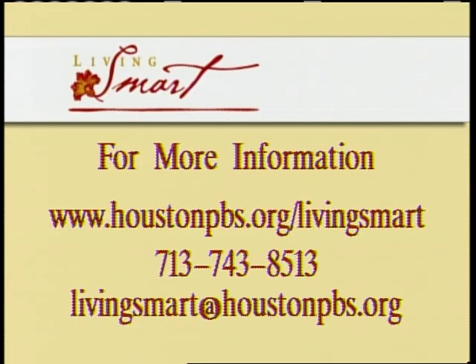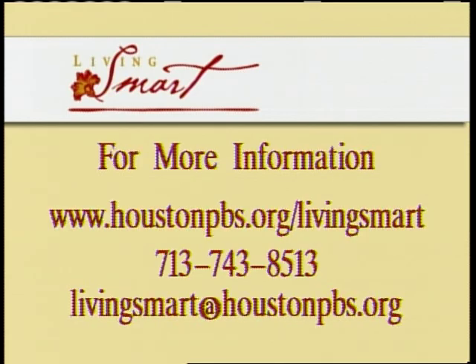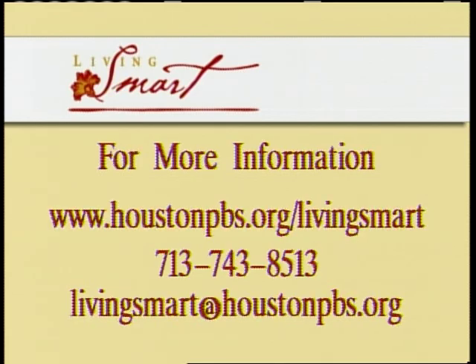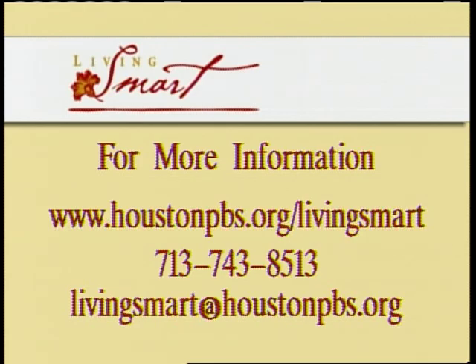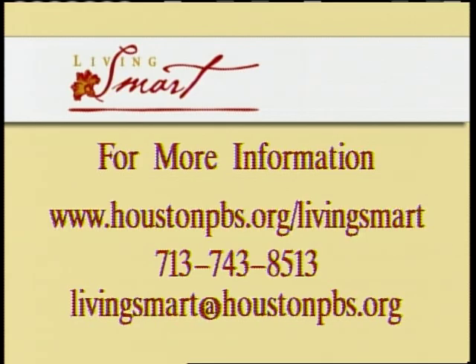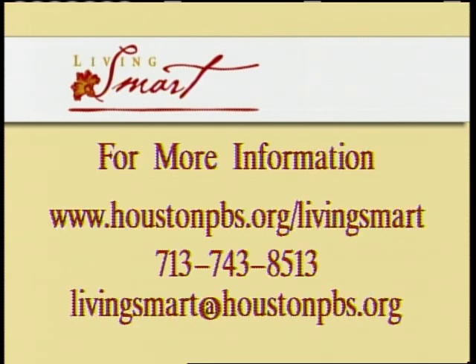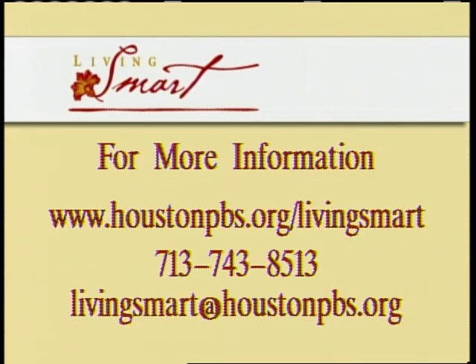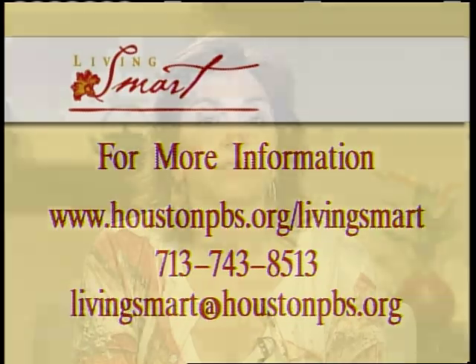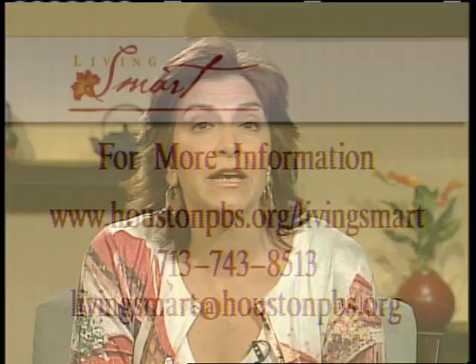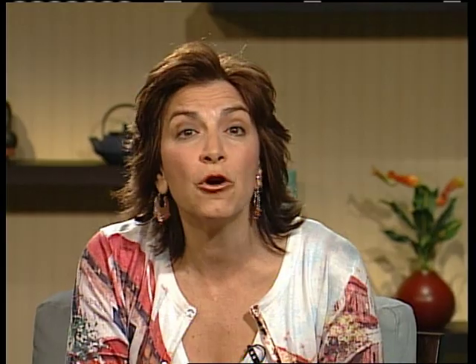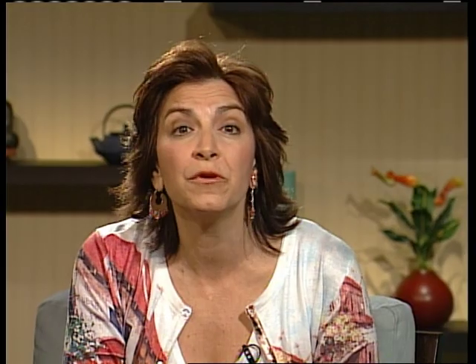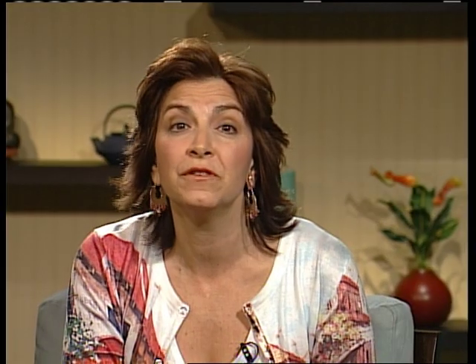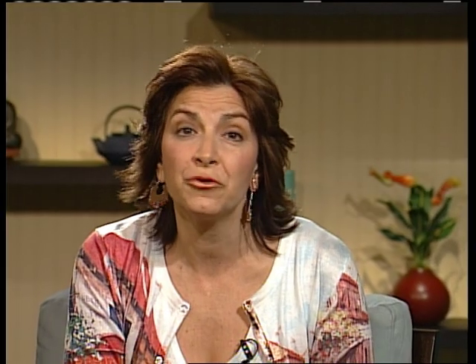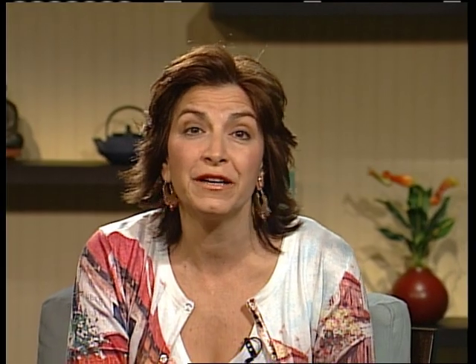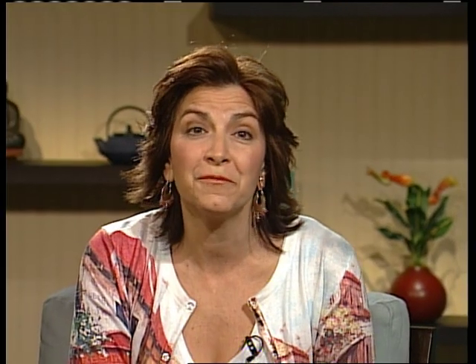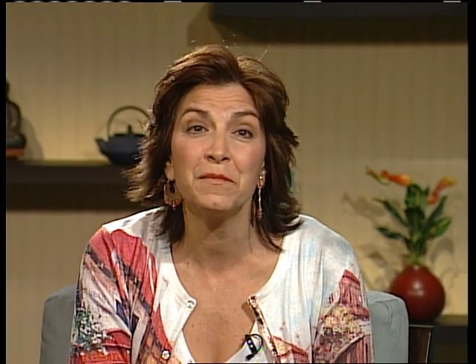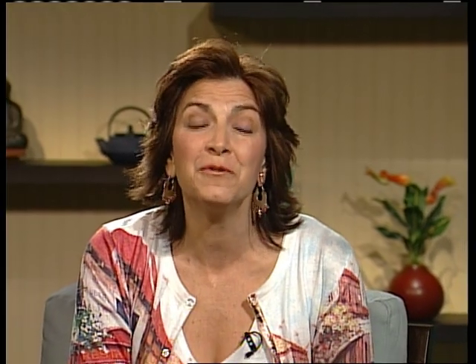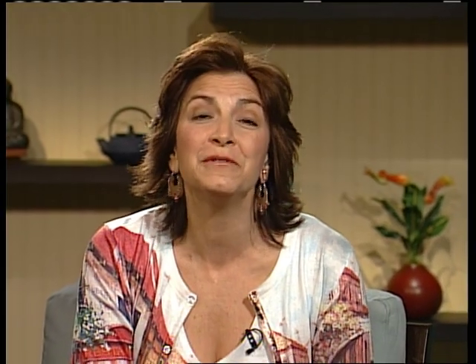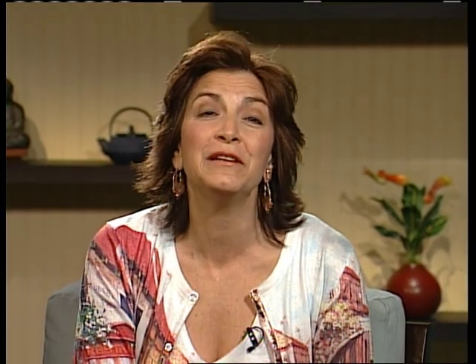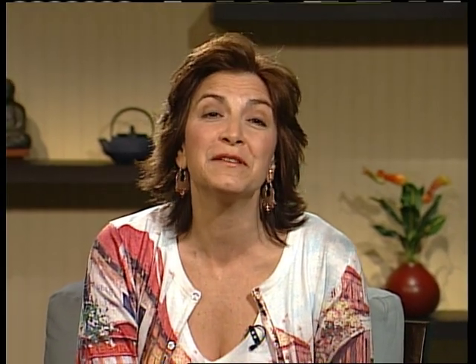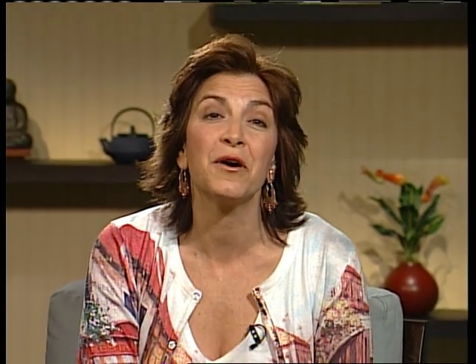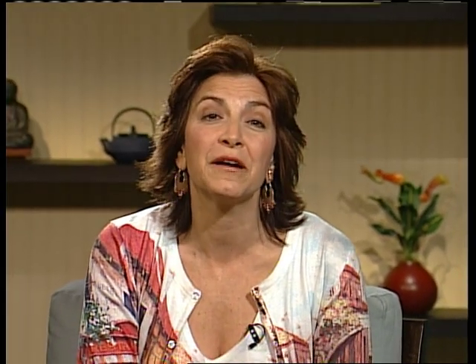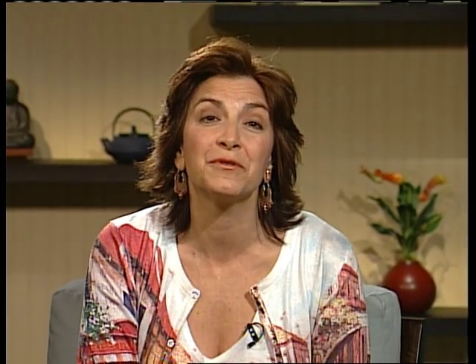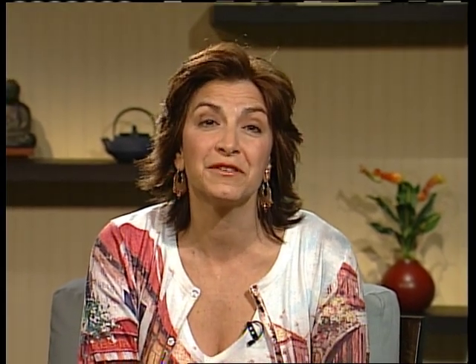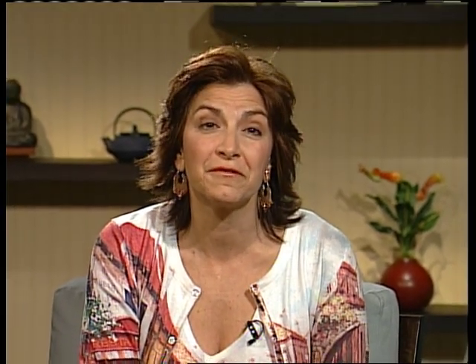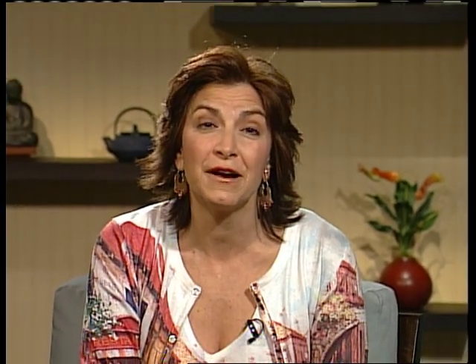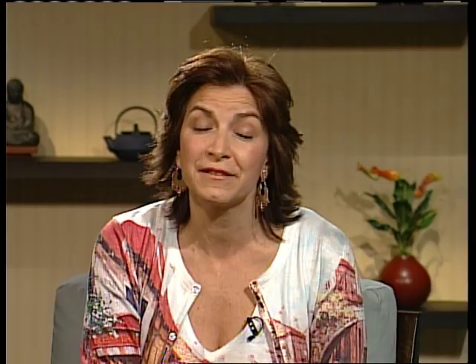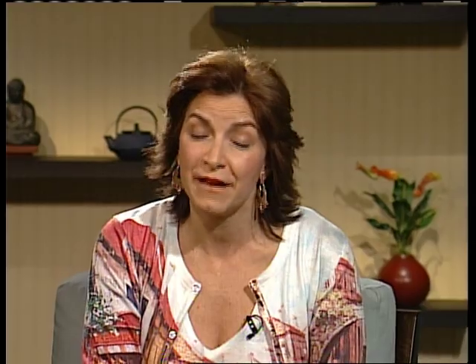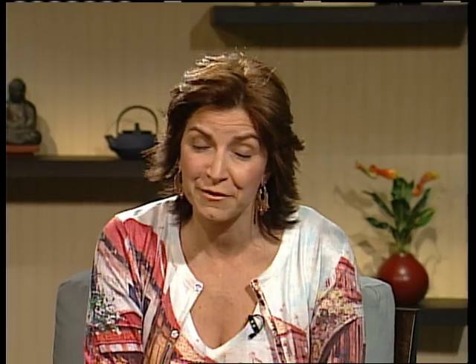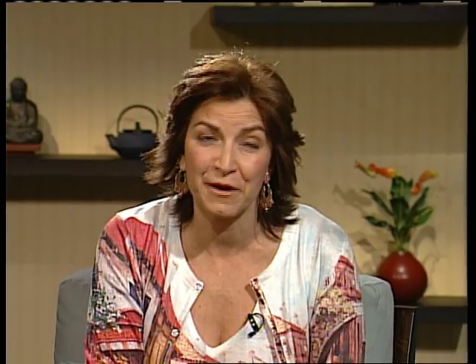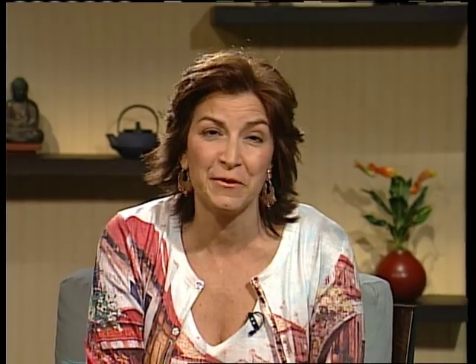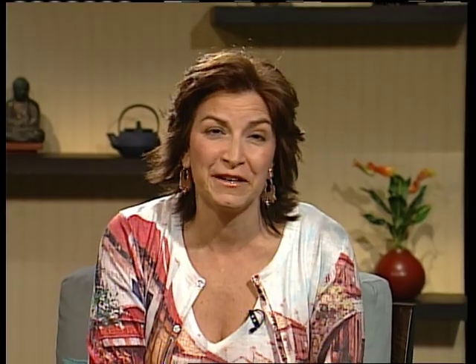And that's our show for today. I hope you've enjoyed it. Remember to live smart. I'm Patricia Gross. Have a great week.